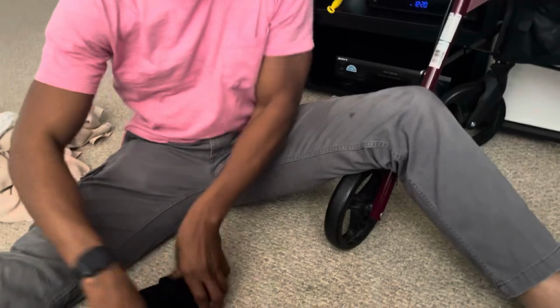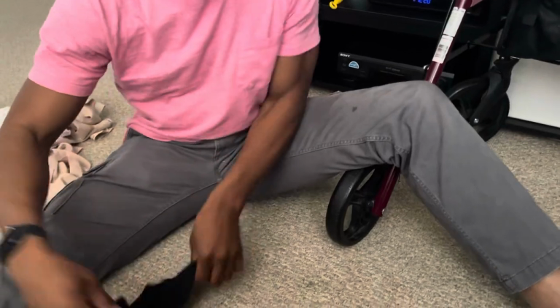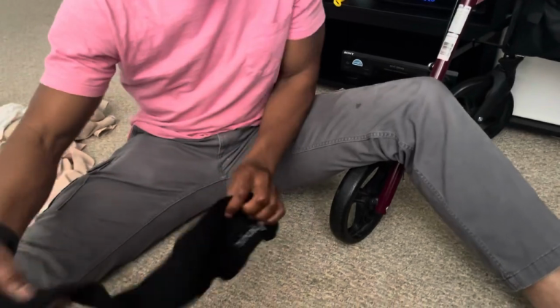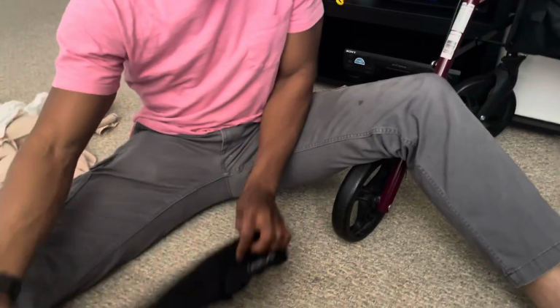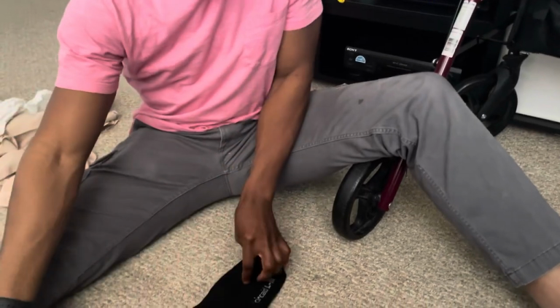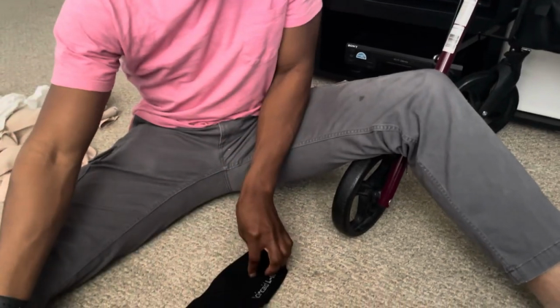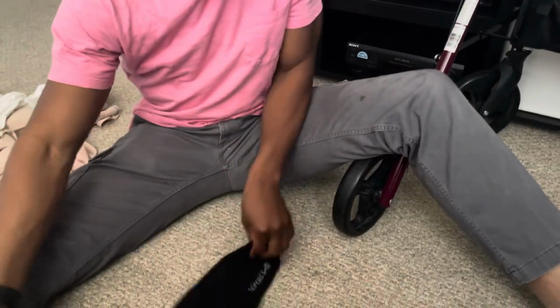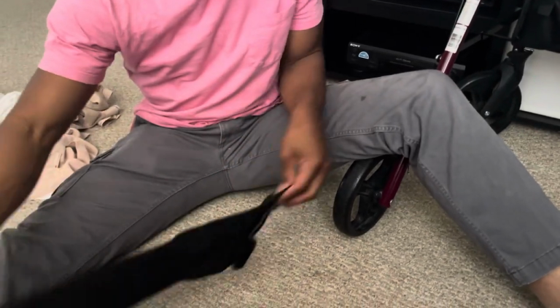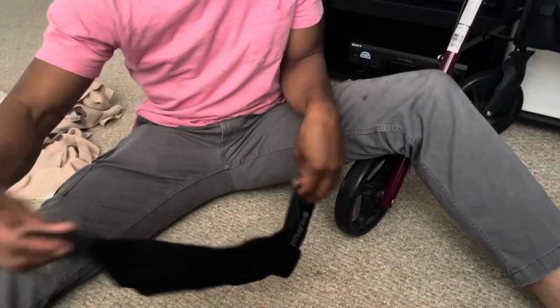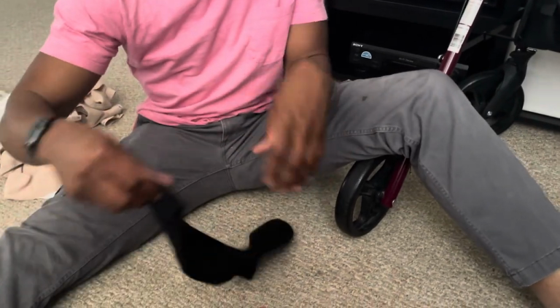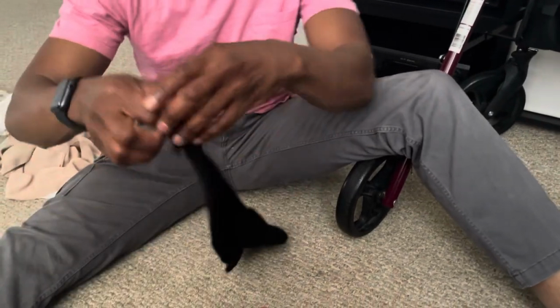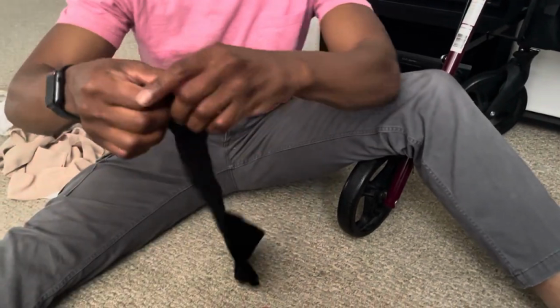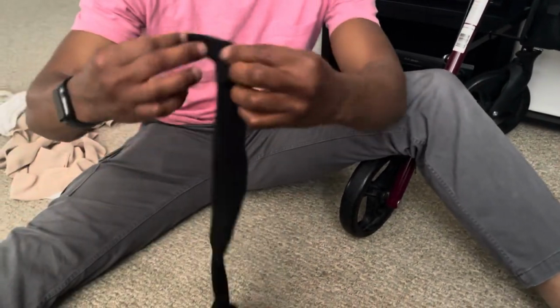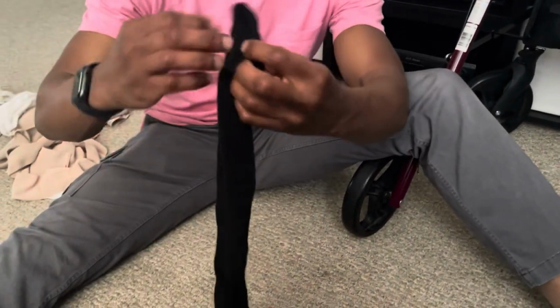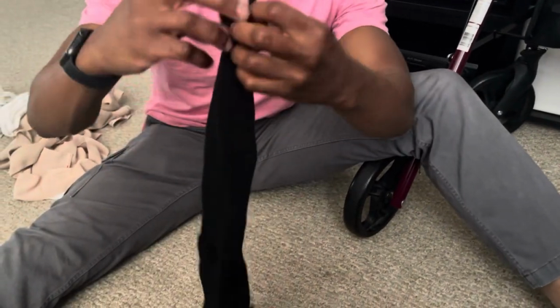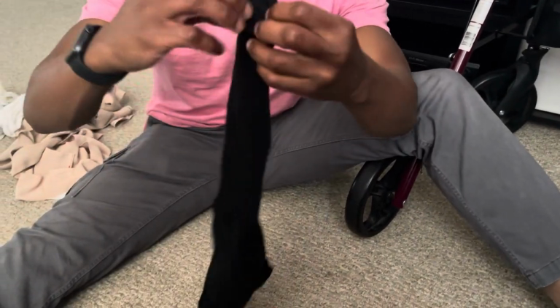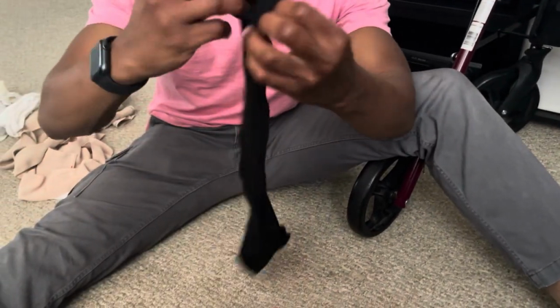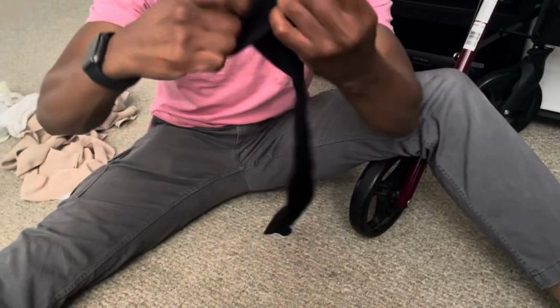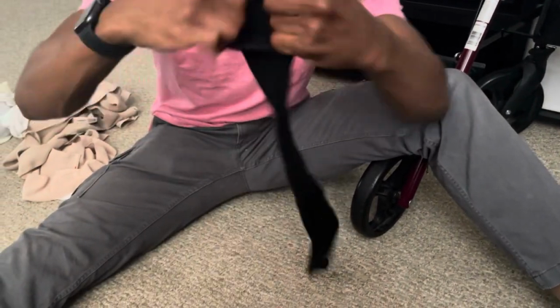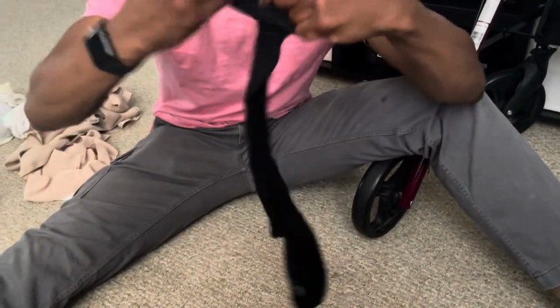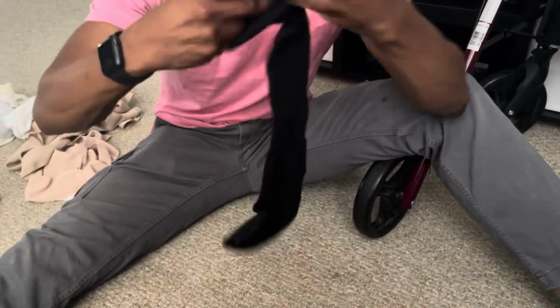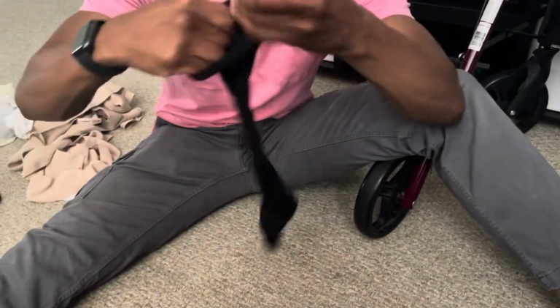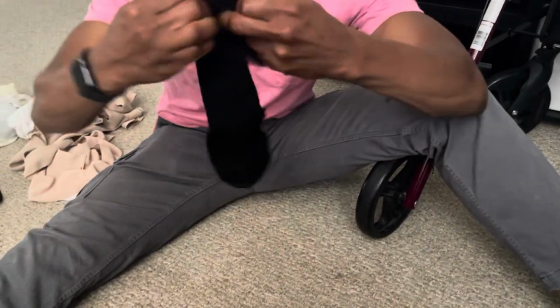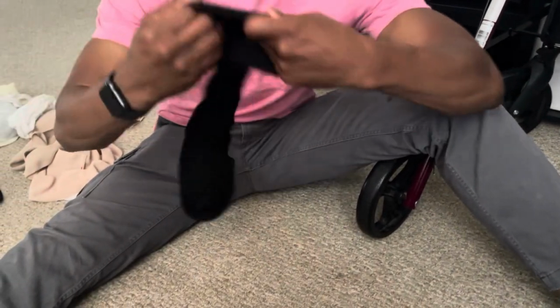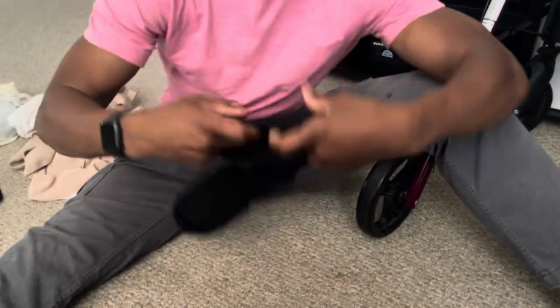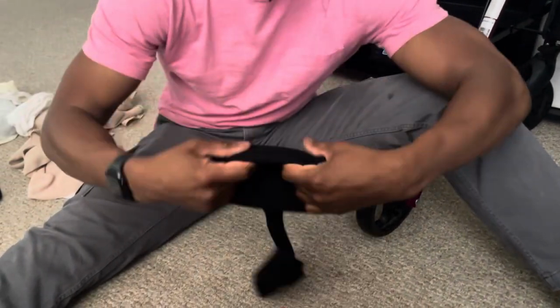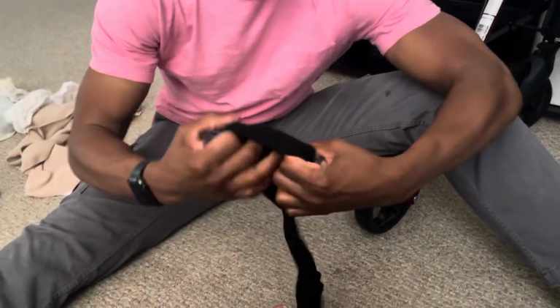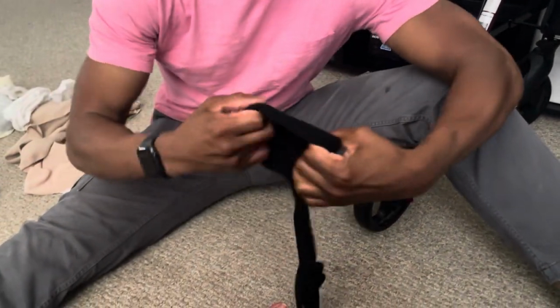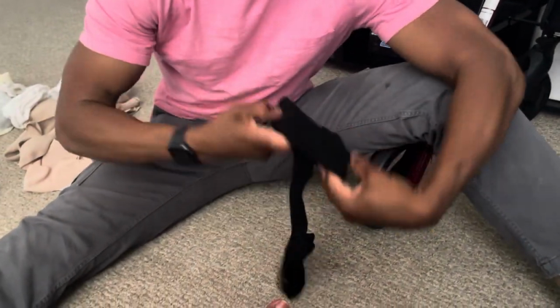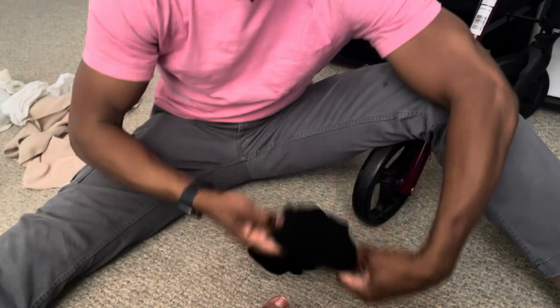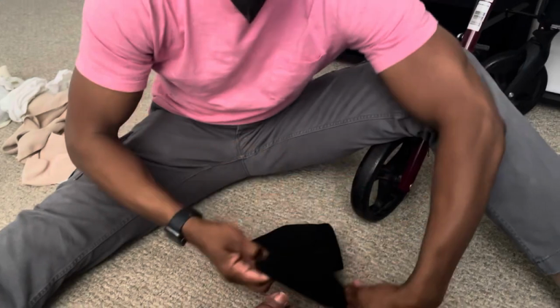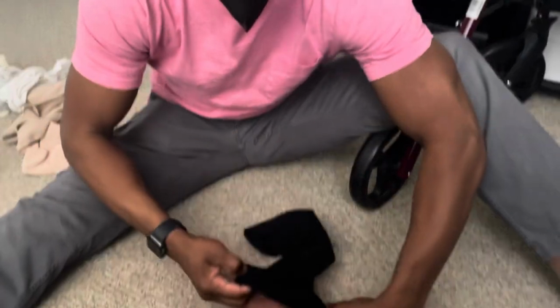Hey, my name is Jared. I'm an occupational therapist and a lymphedema therapist, and this is my review of the Circaid Juxtalite HD.